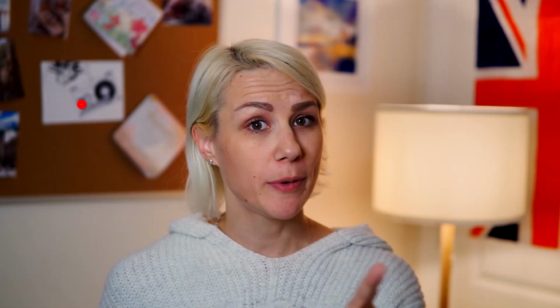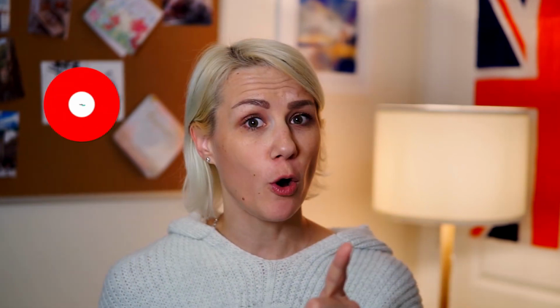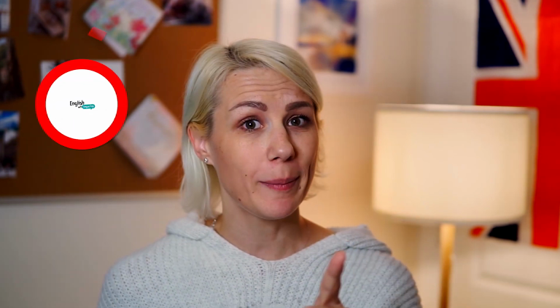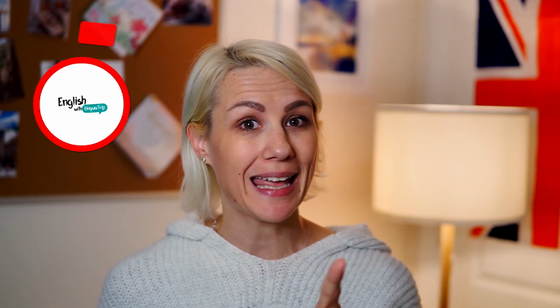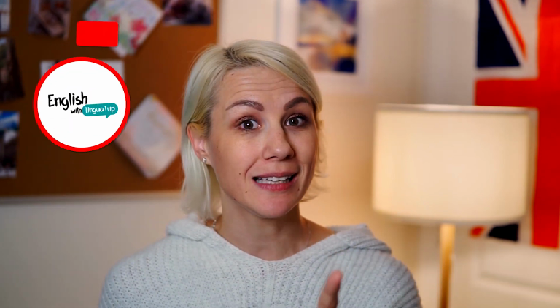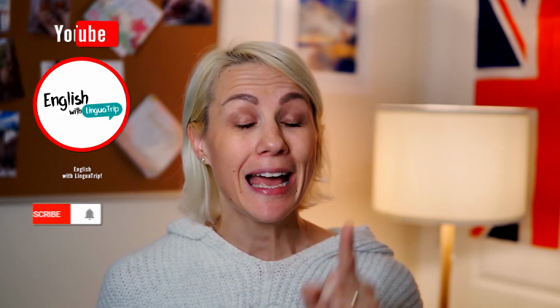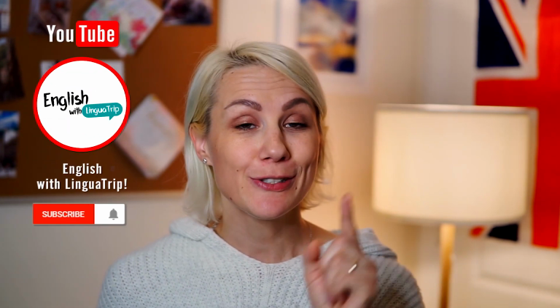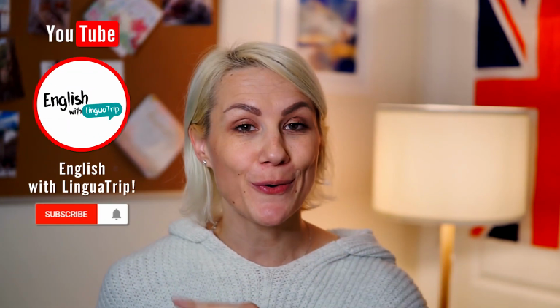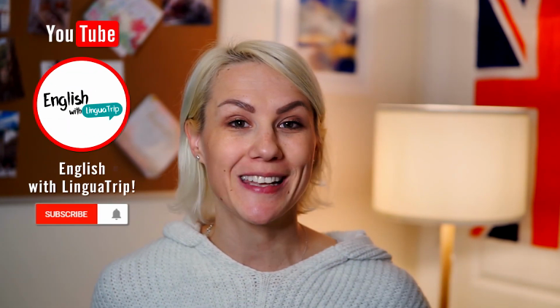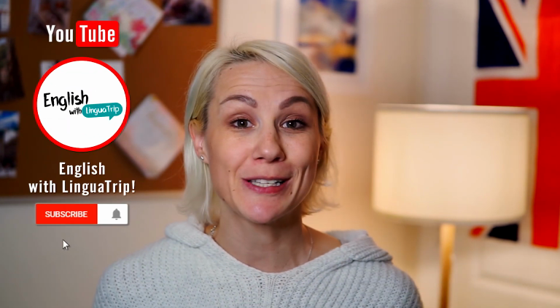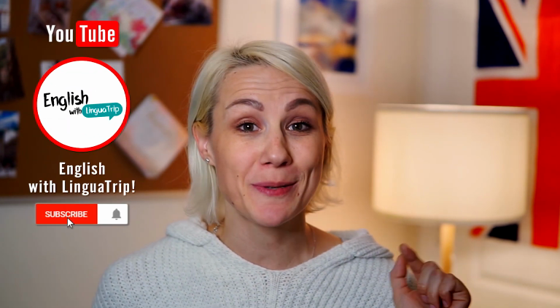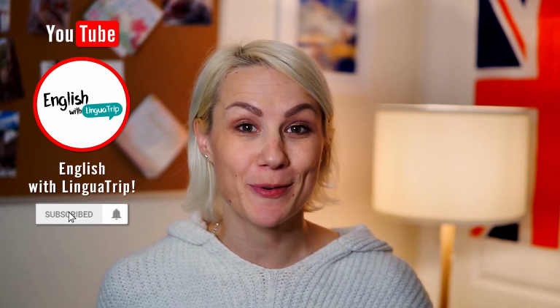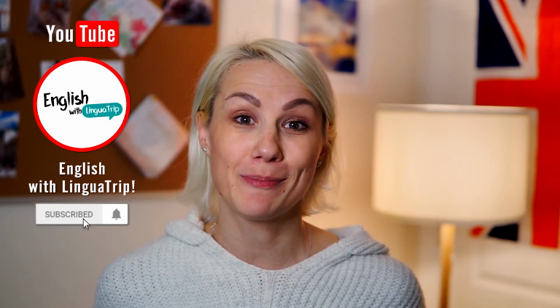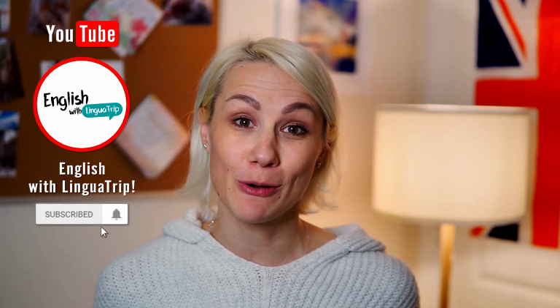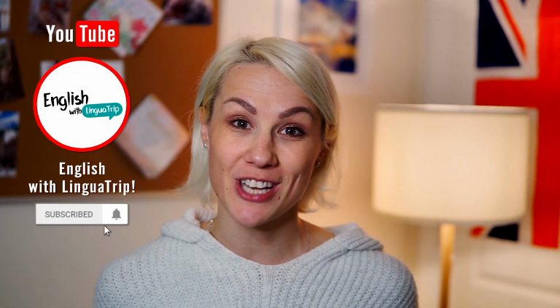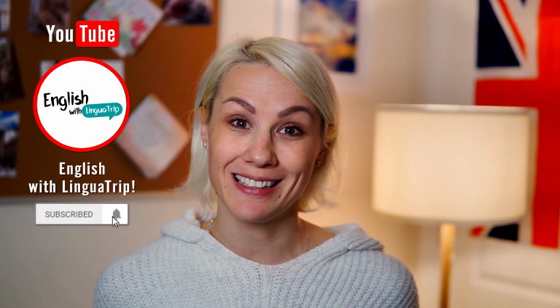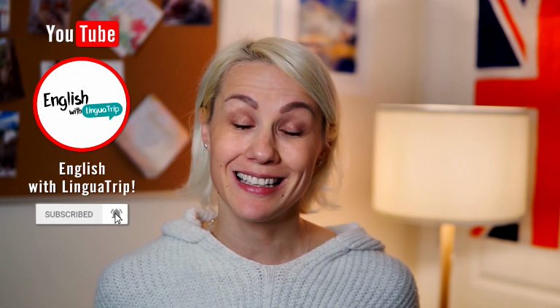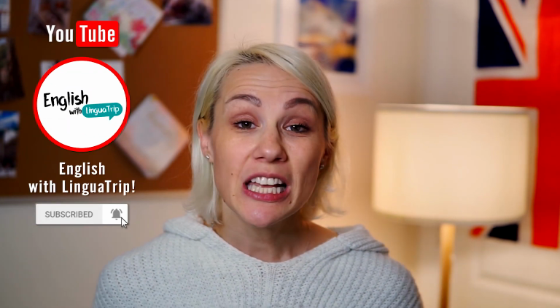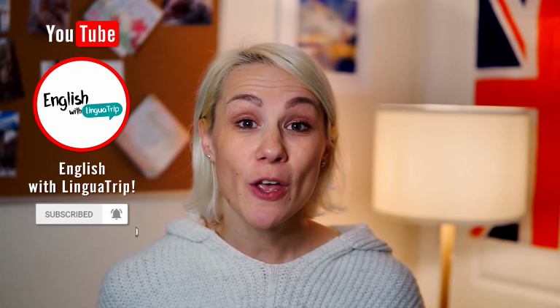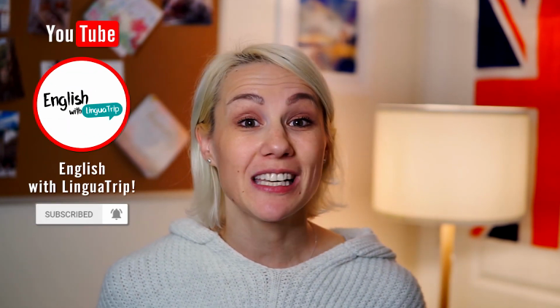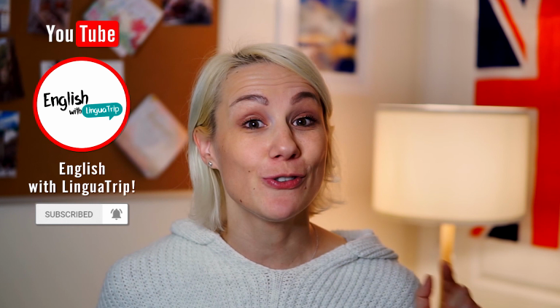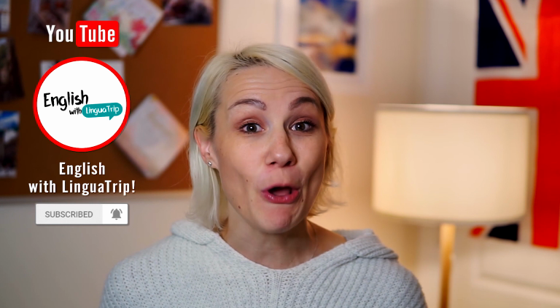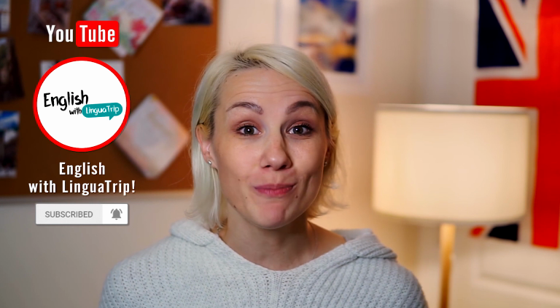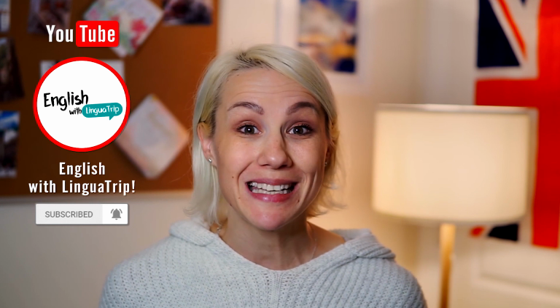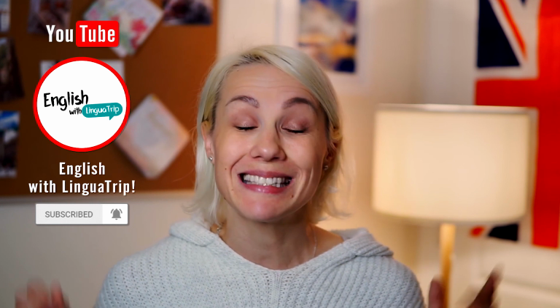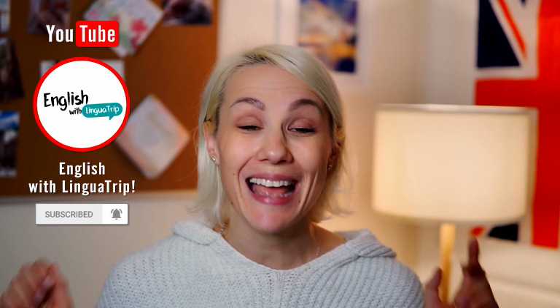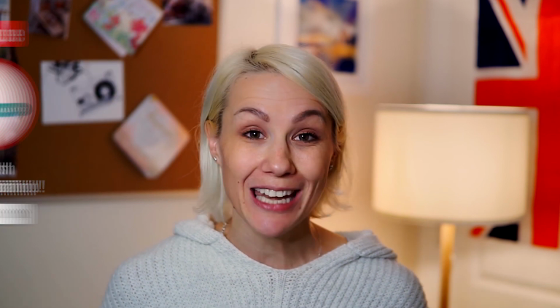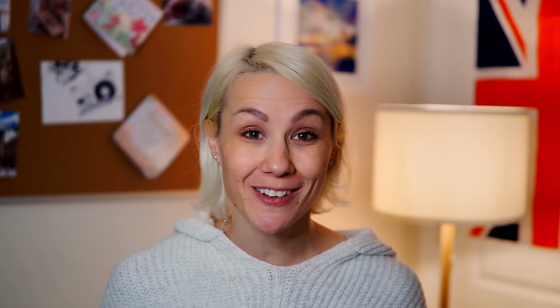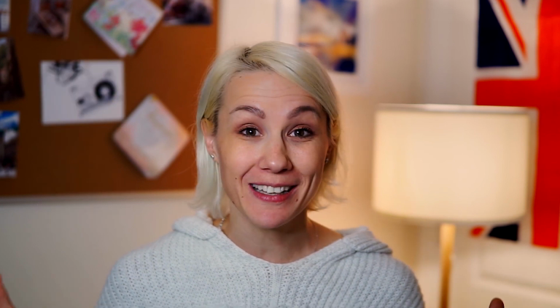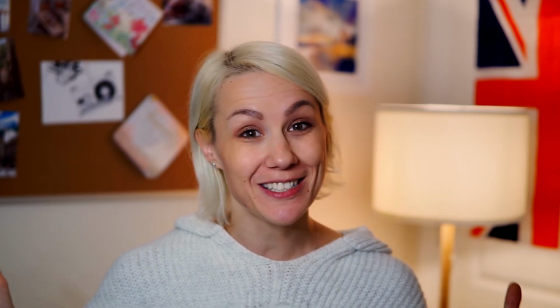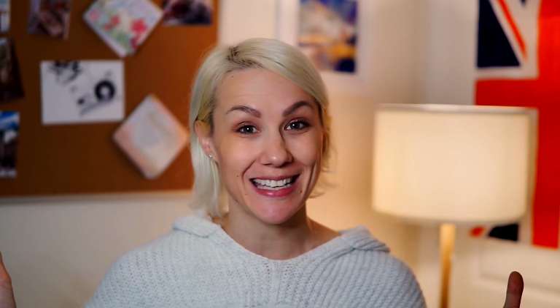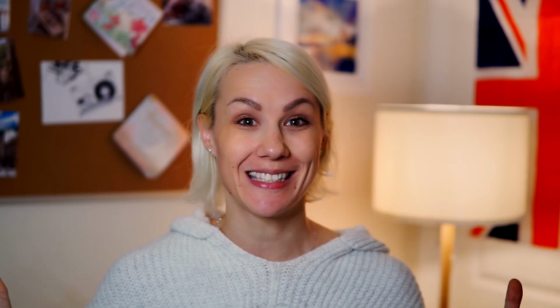But before we begin, don't forget to subscribe to our channel so that you don't miss any of our English lessons.